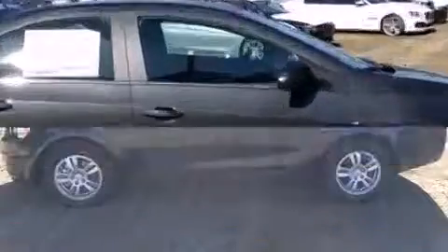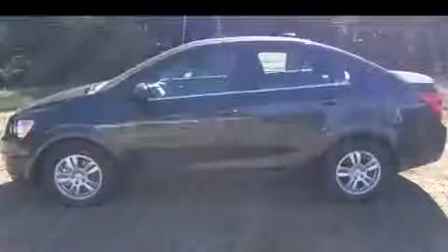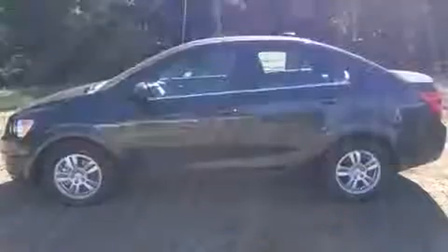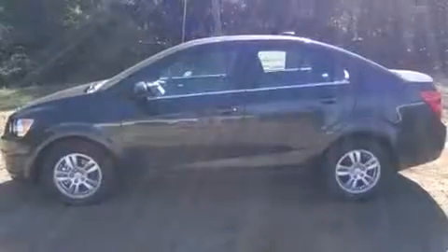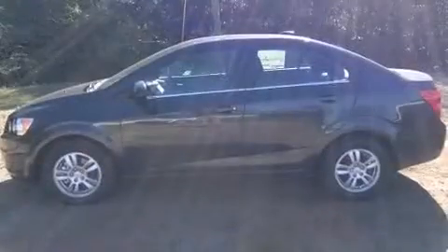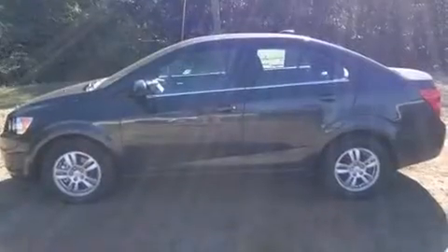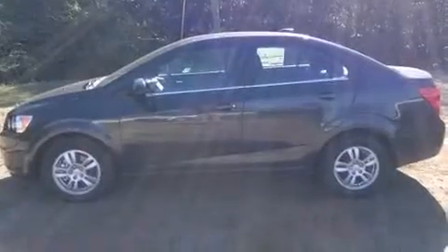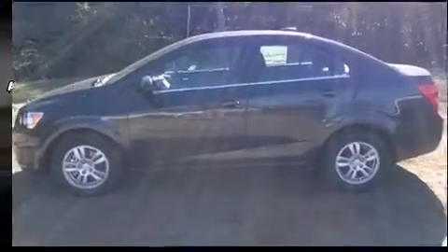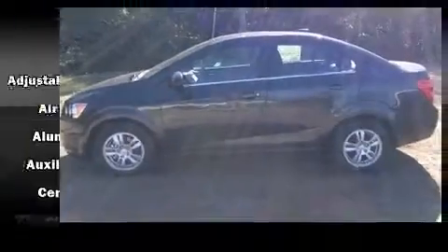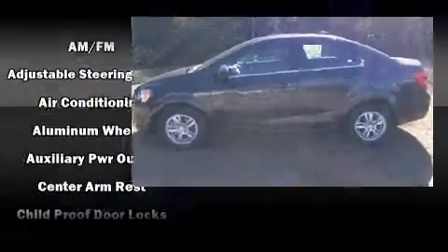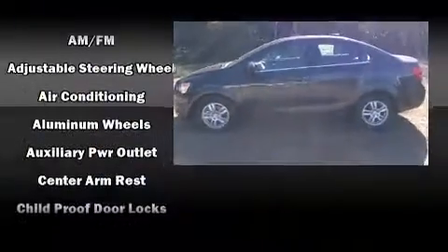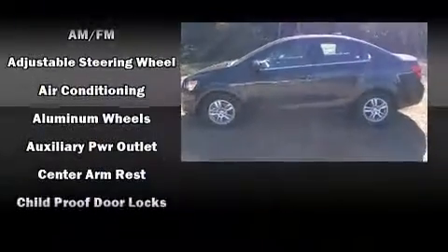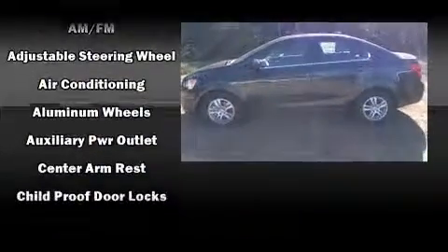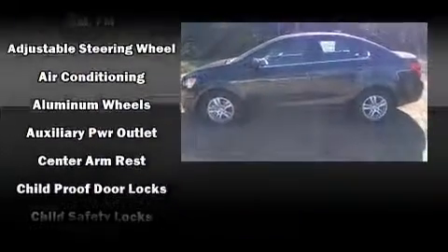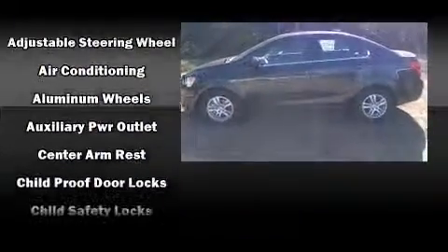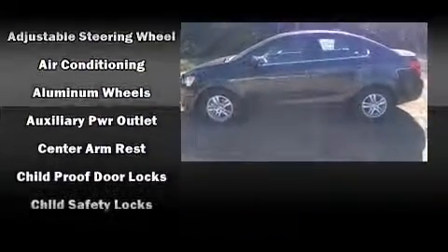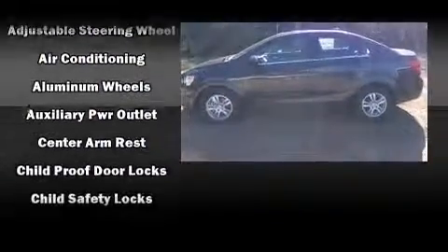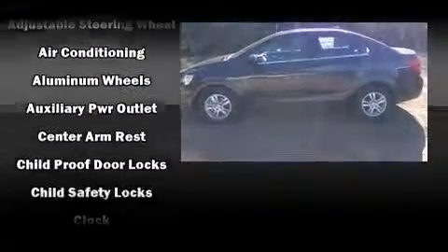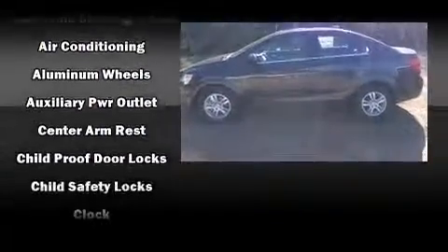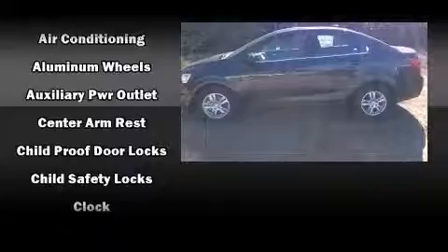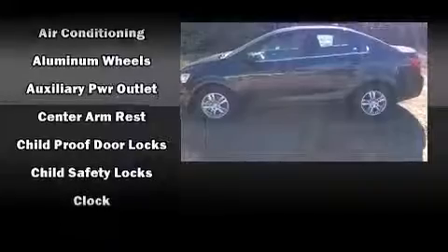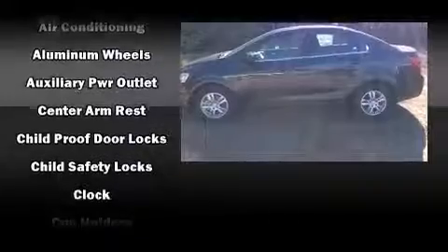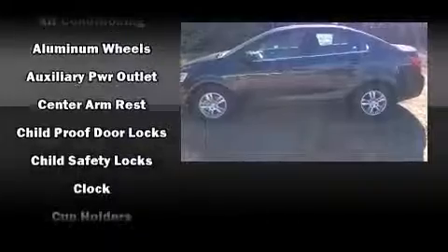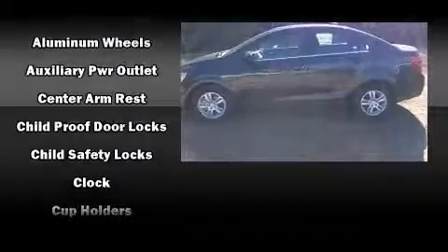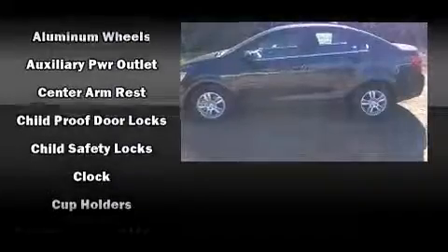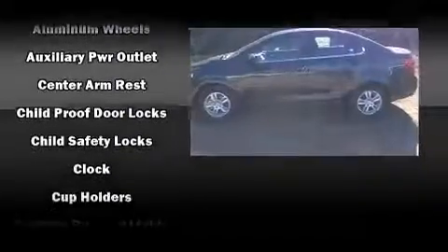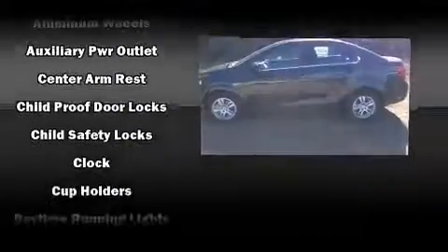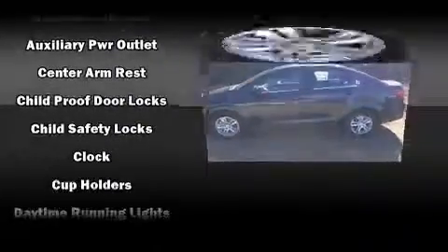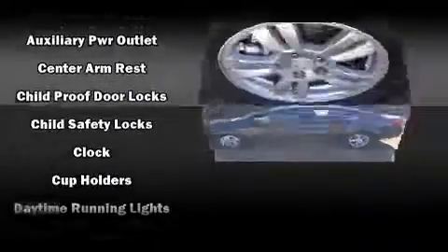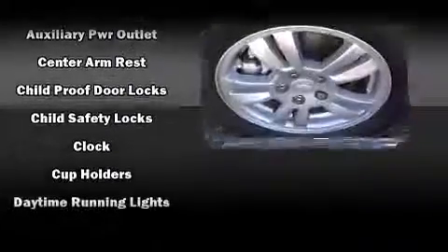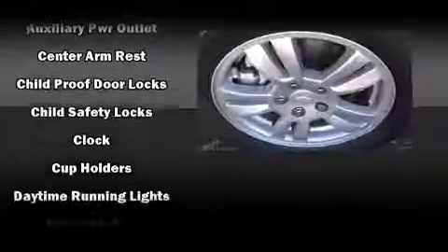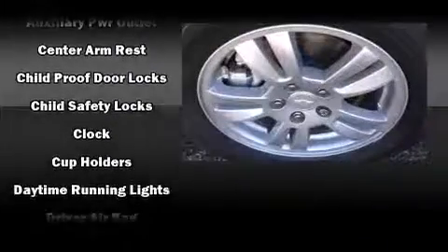Audio features include a CD player with MP3 capability and six well-positioned speakers.